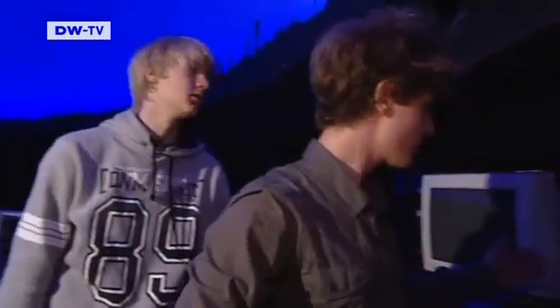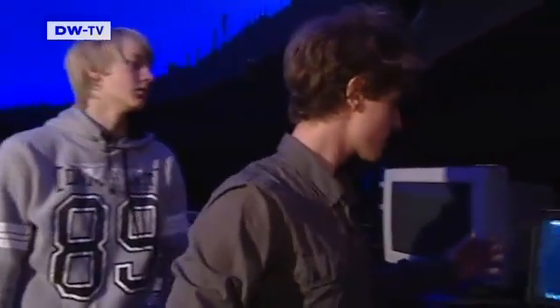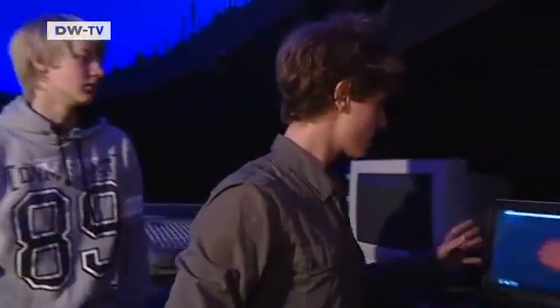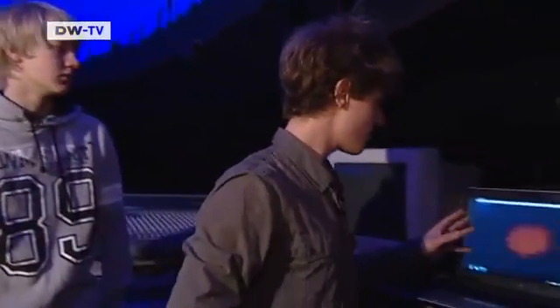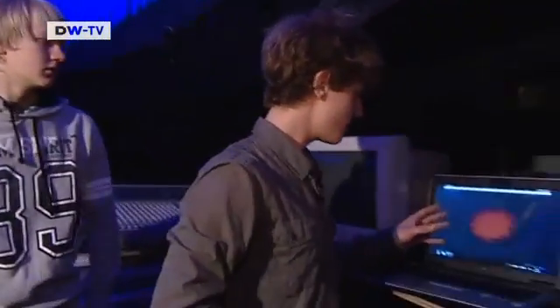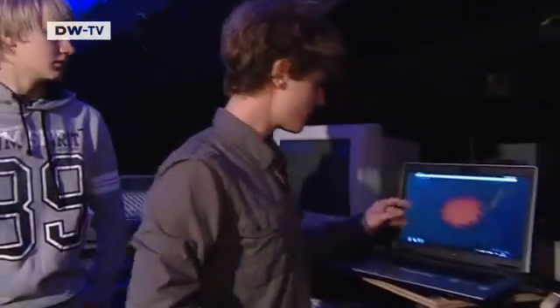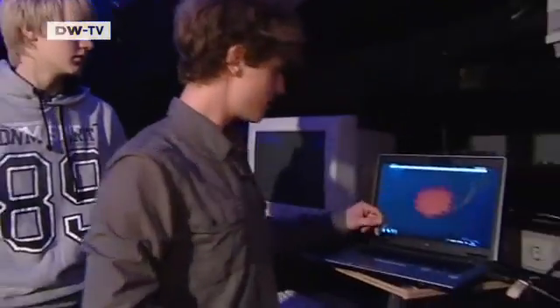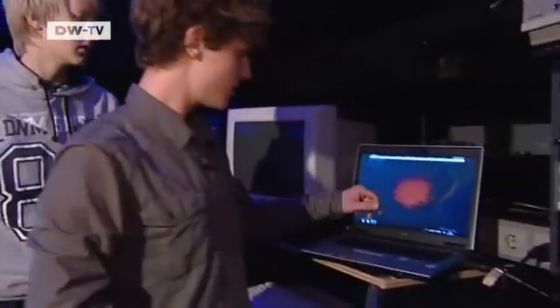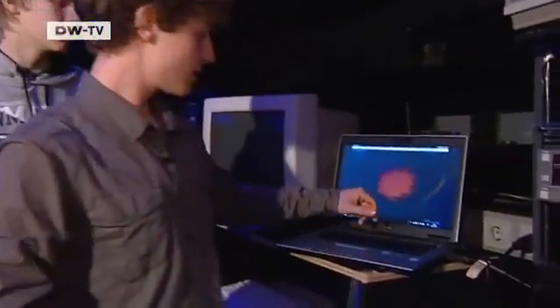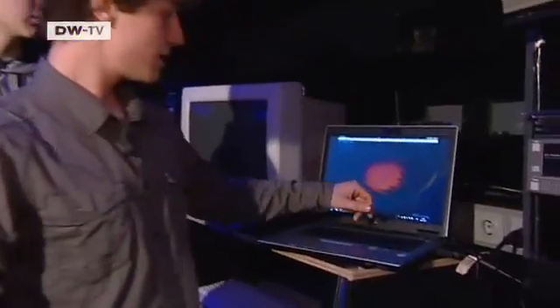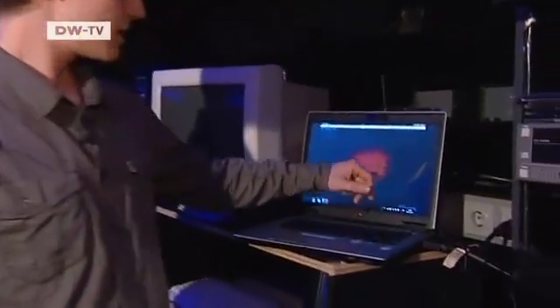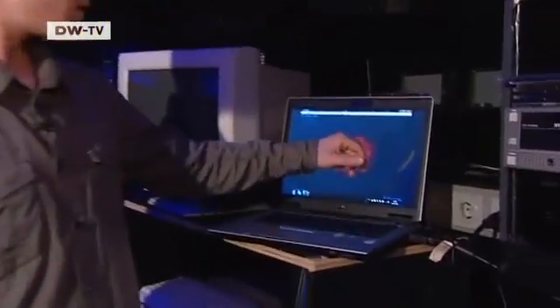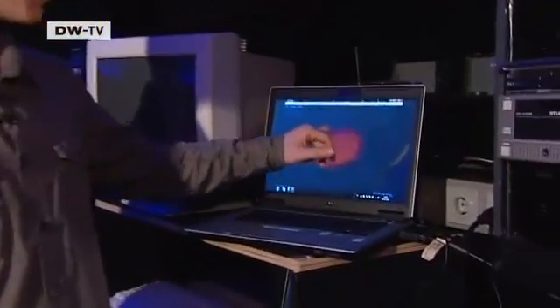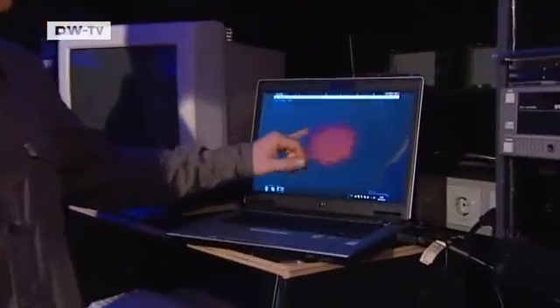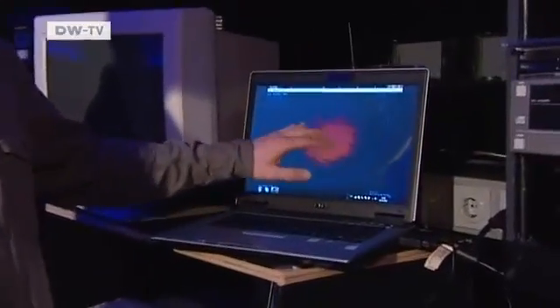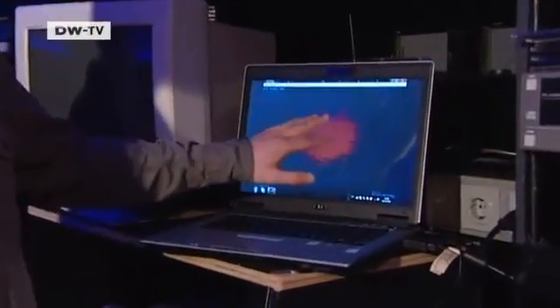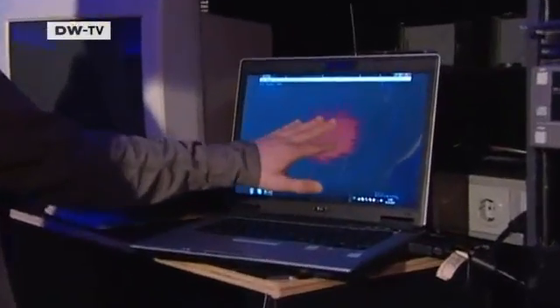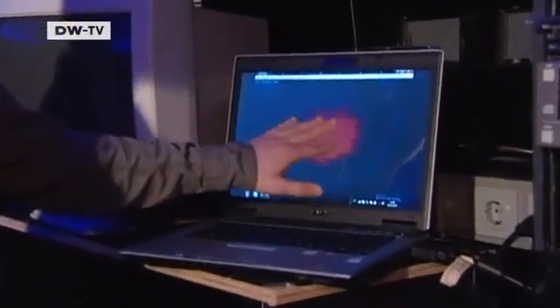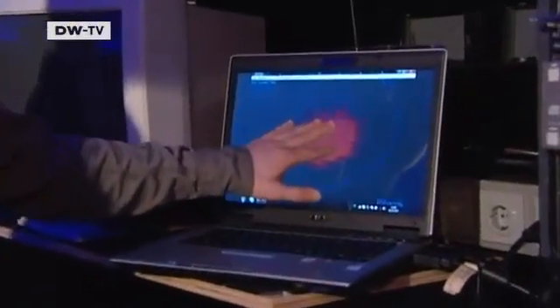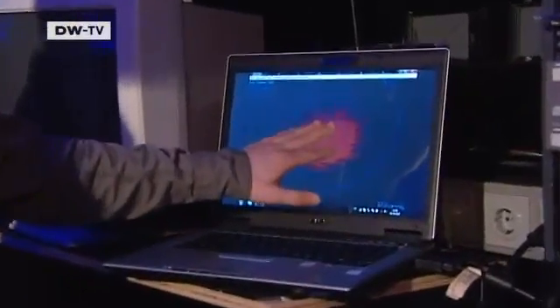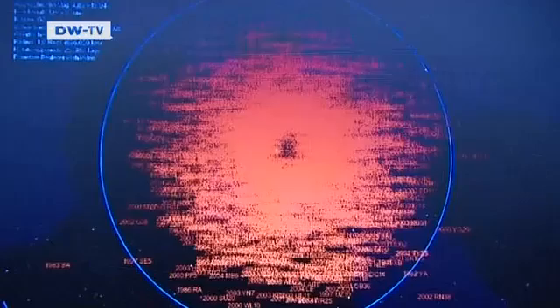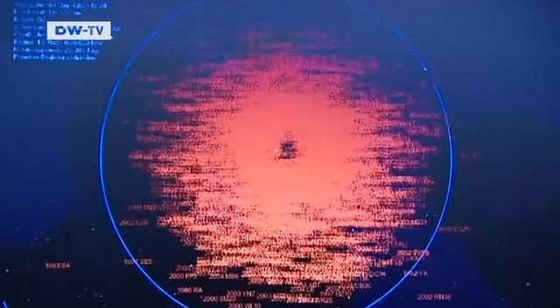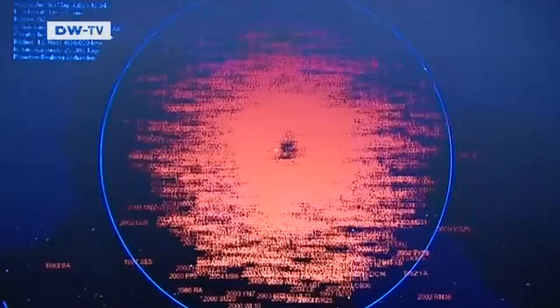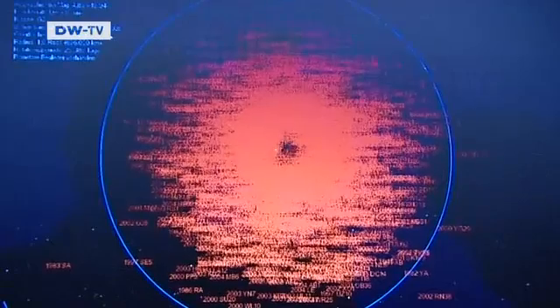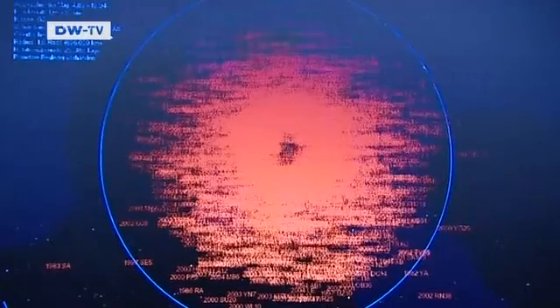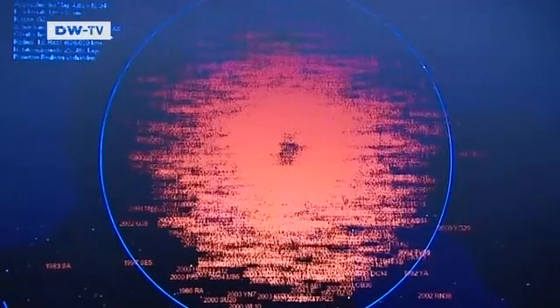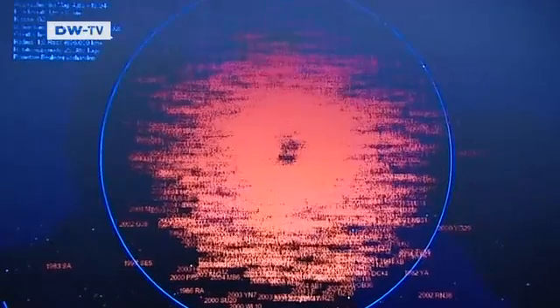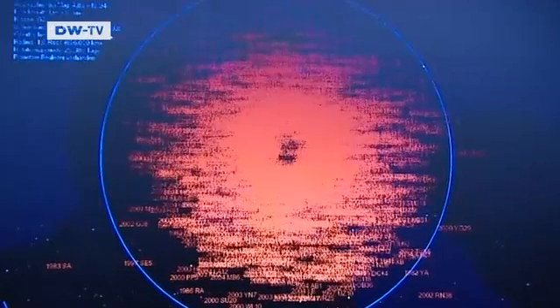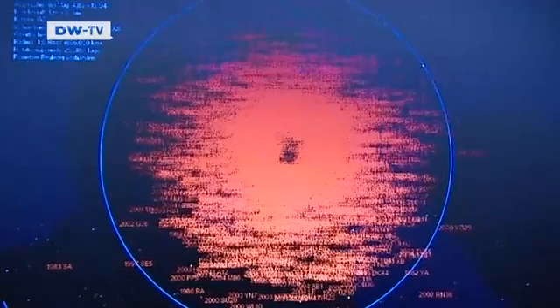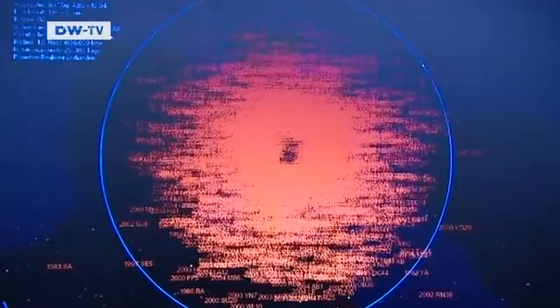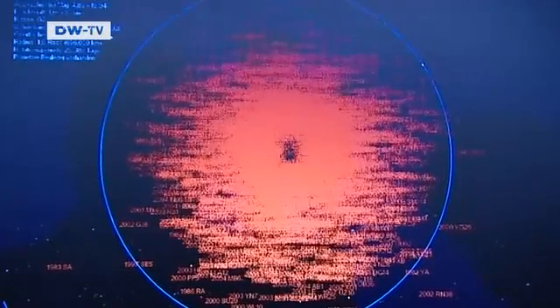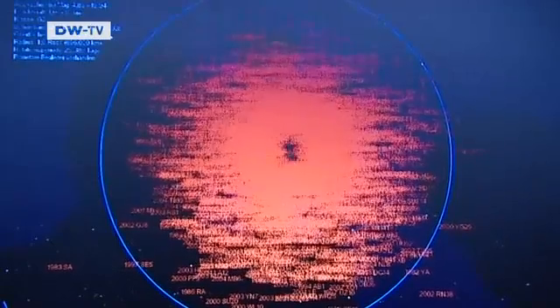Here on the computer you can see our solar system. That's the Earth's orbit and the asteroids — loads of them could pose a threat to the Earth.